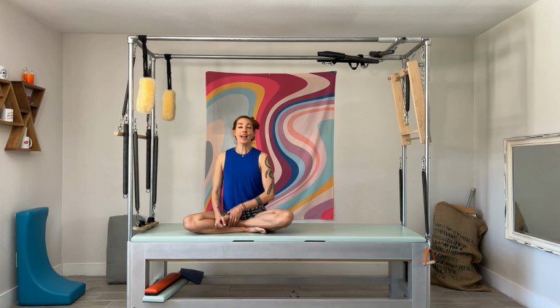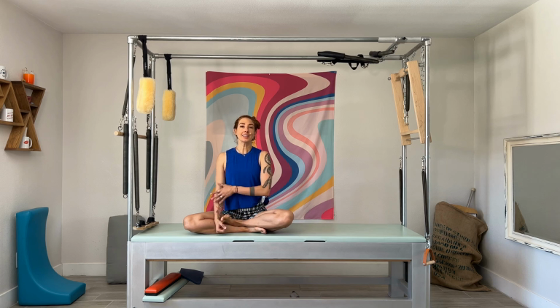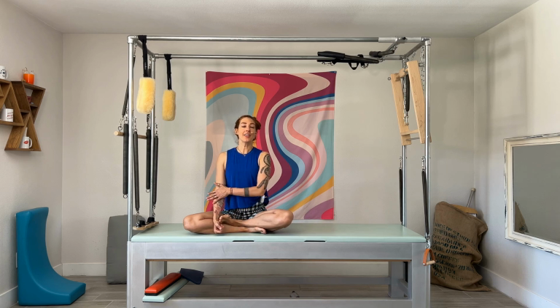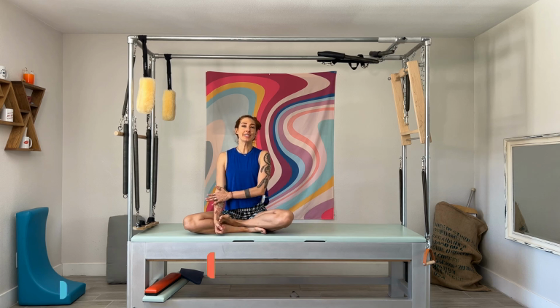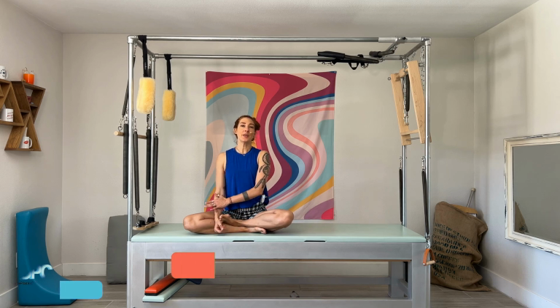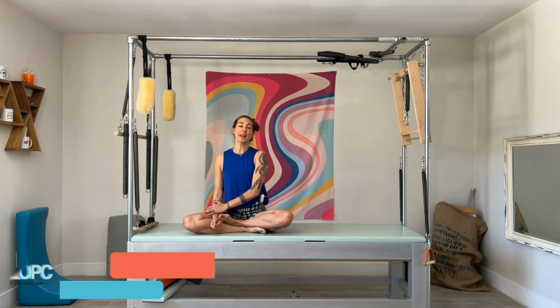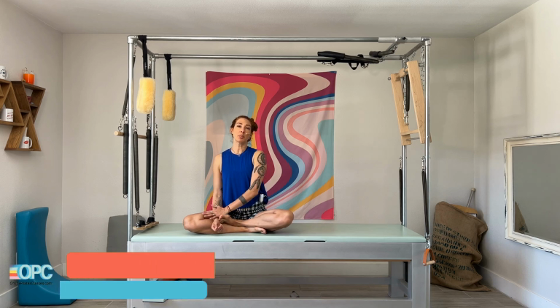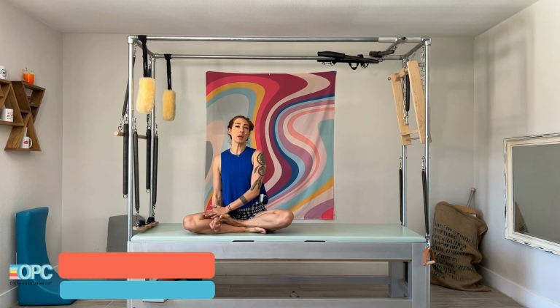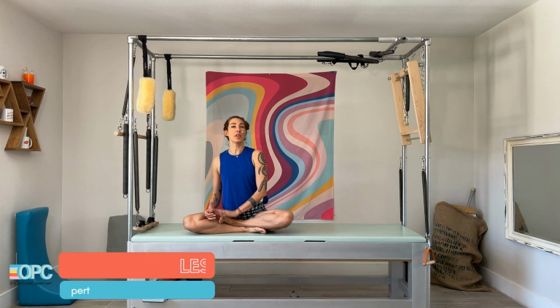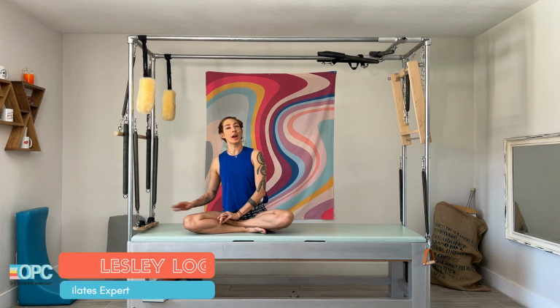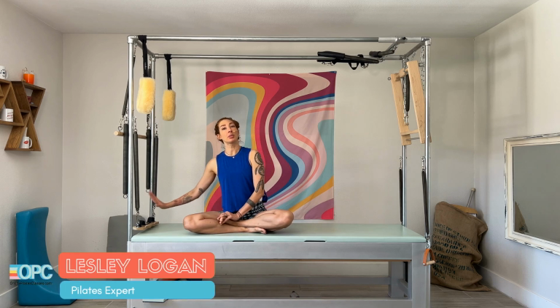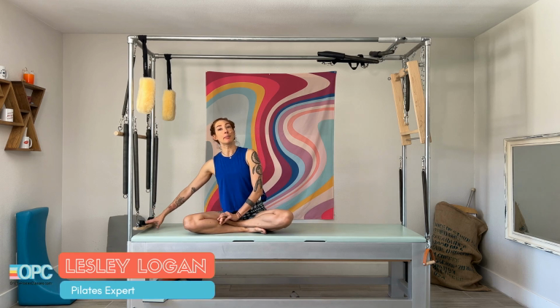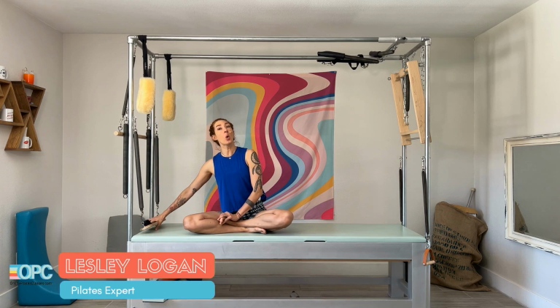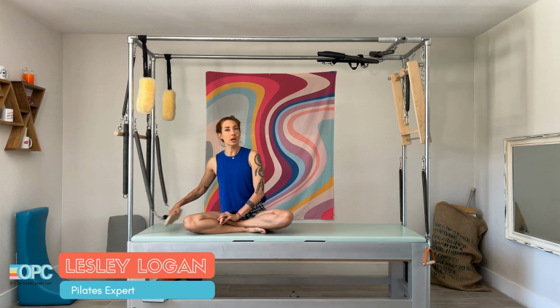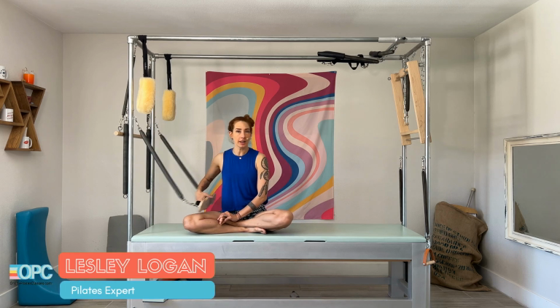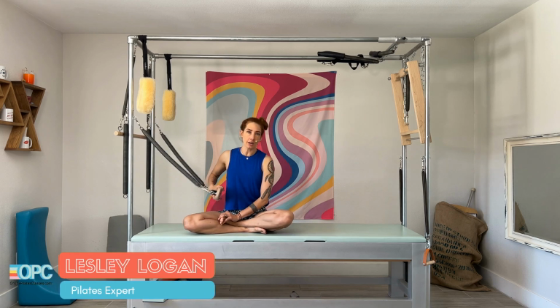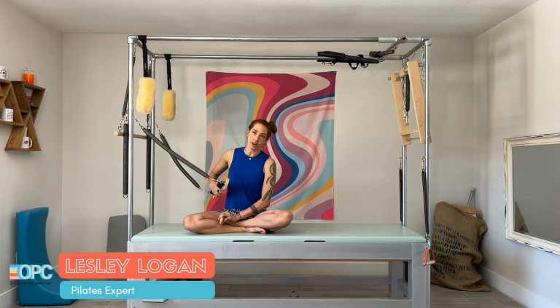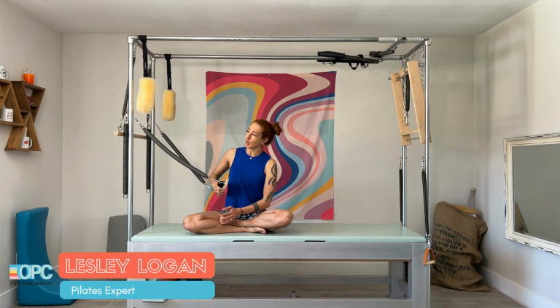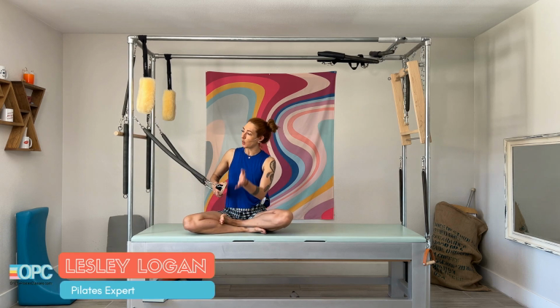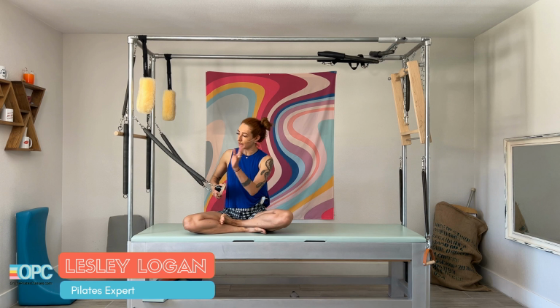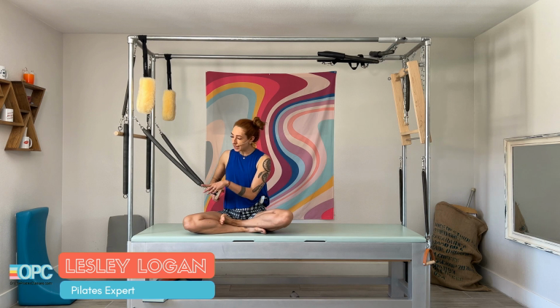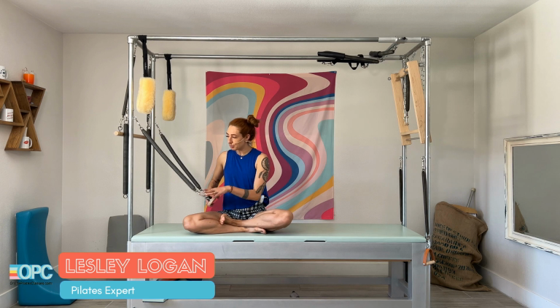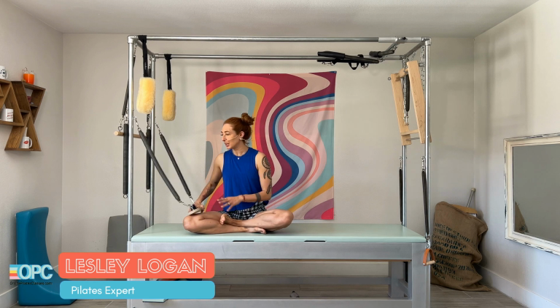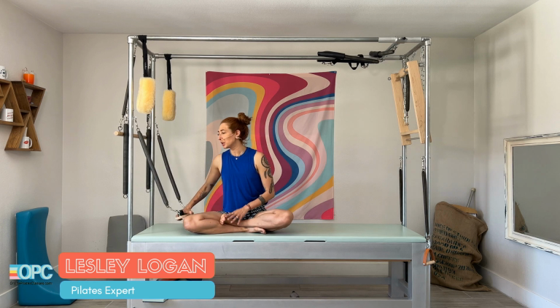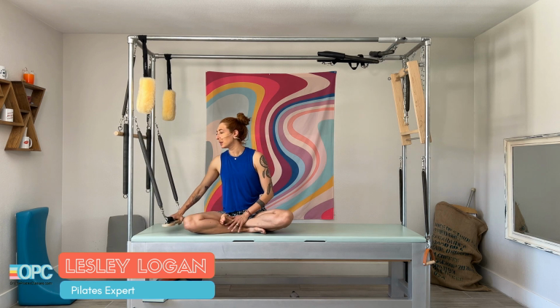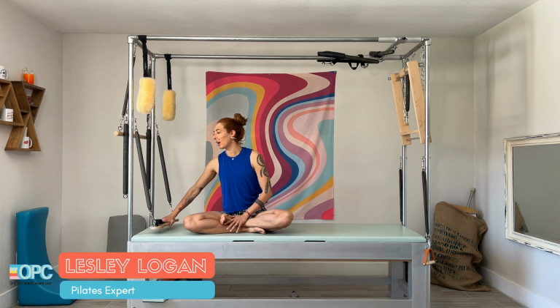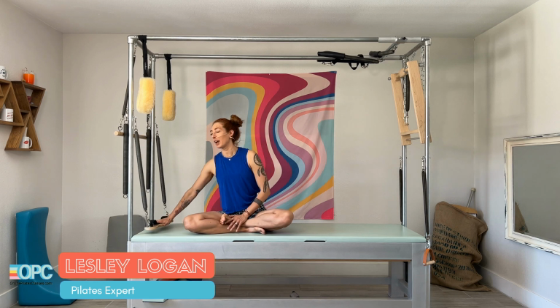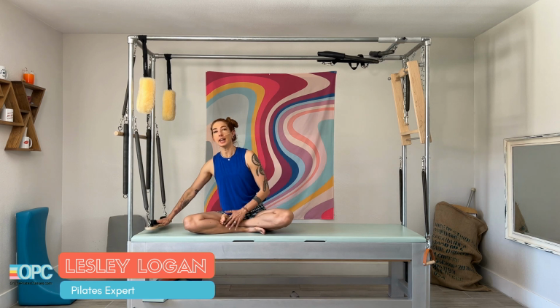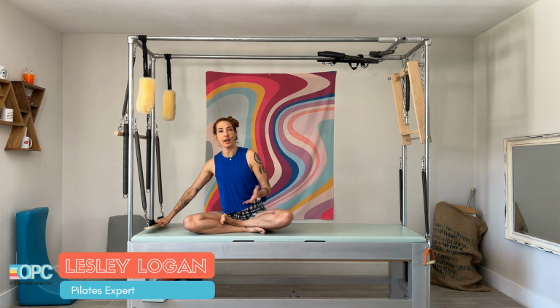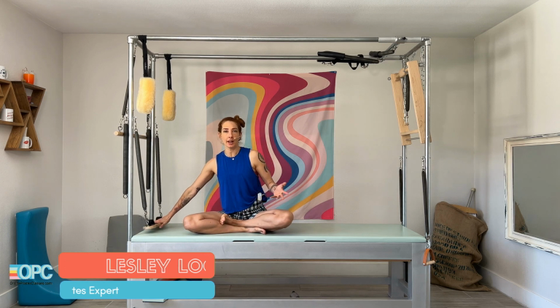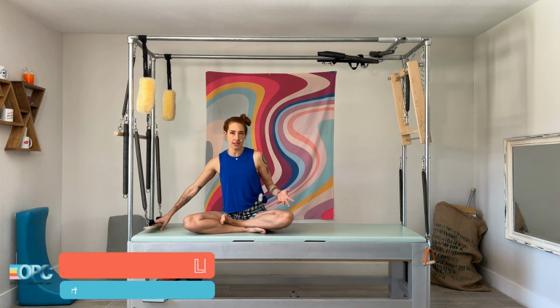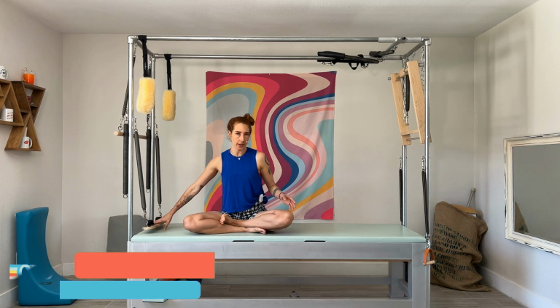Hi, I'm Leslie Logan. Today we're doing Airplane with your airplane board here on your leg springs. You can do this on any Cadillac or tower.